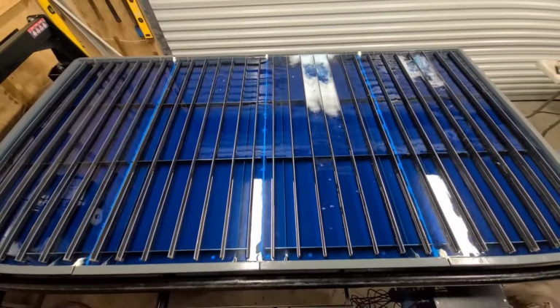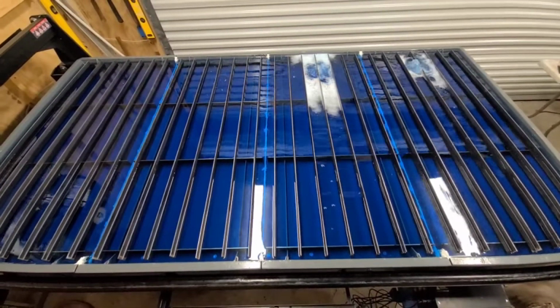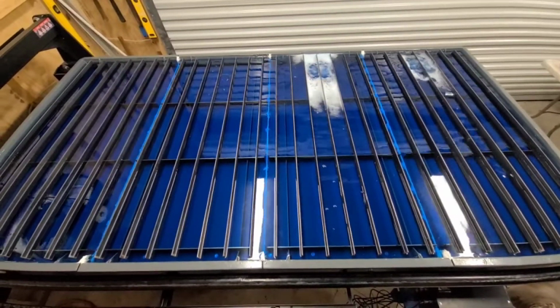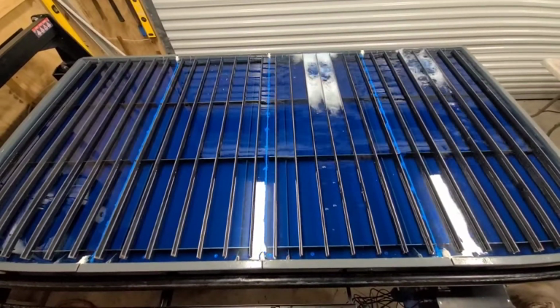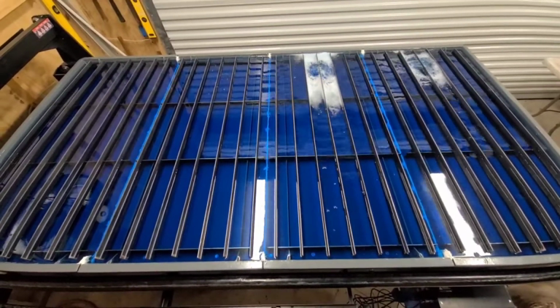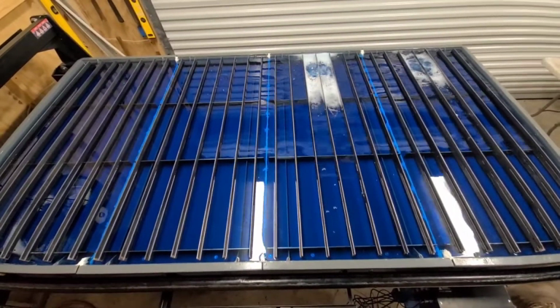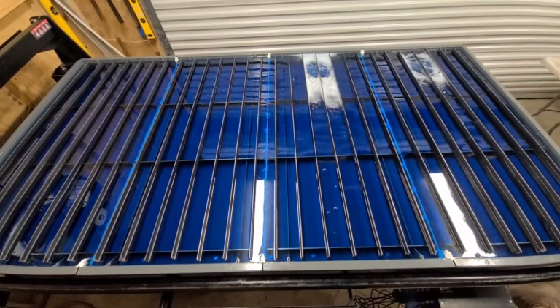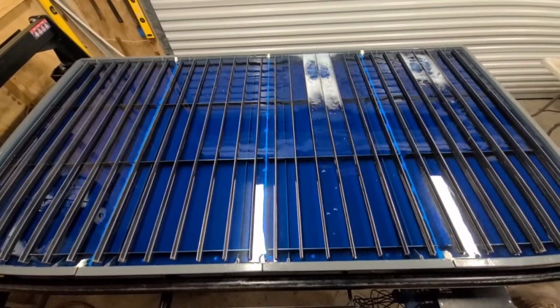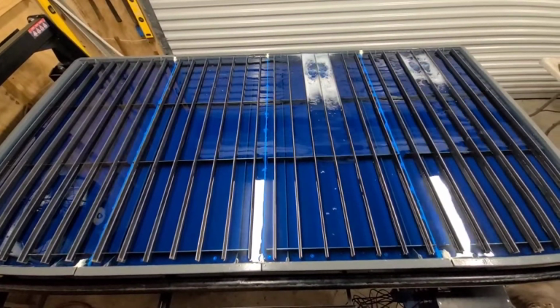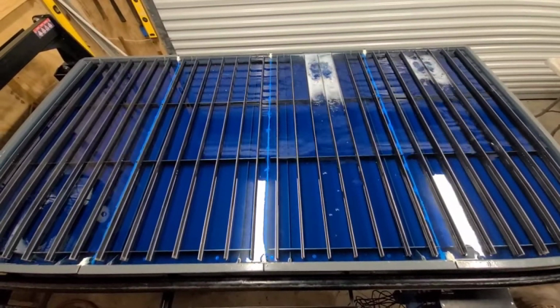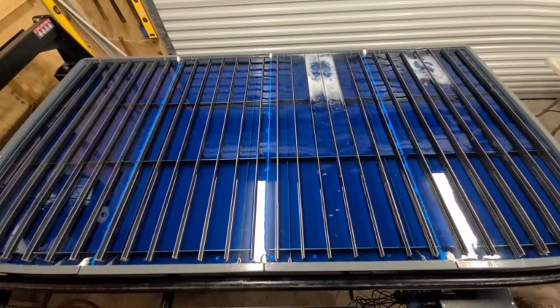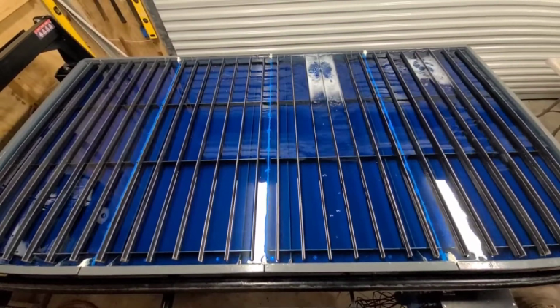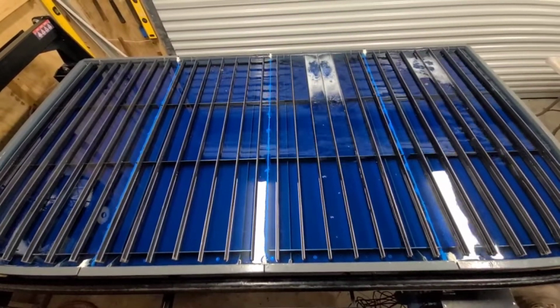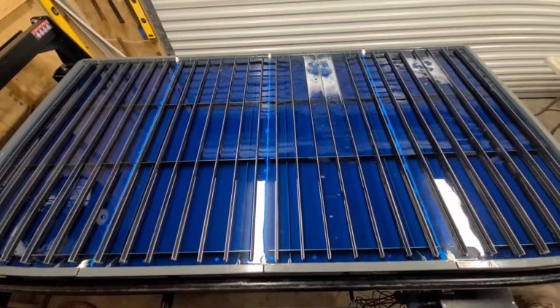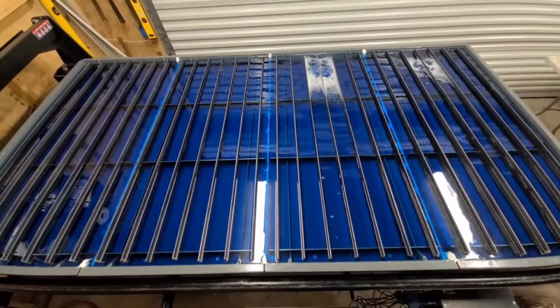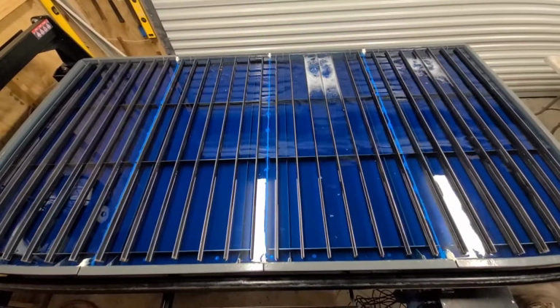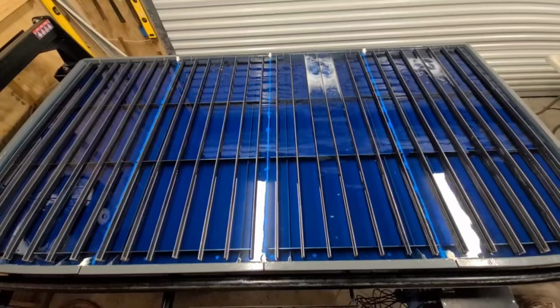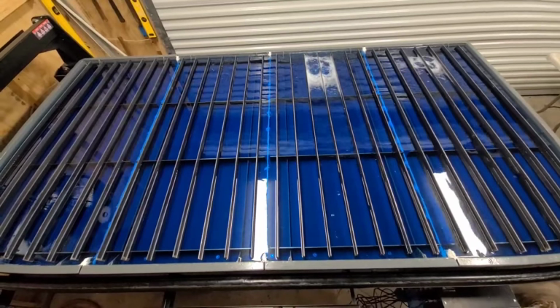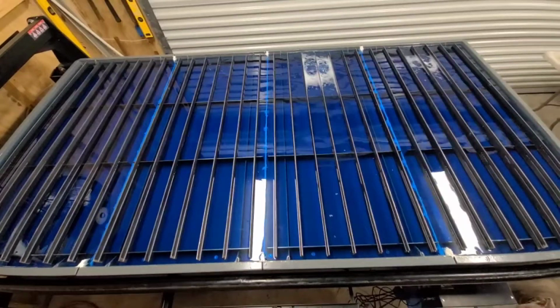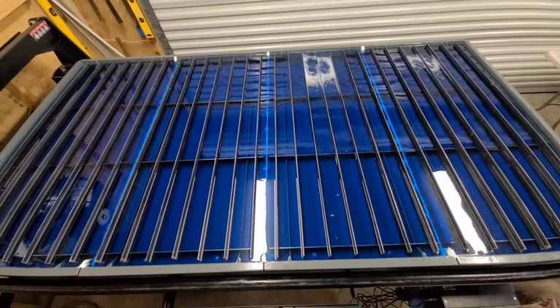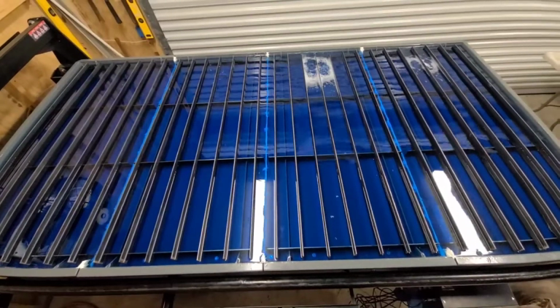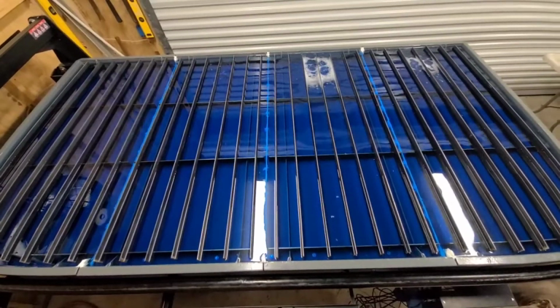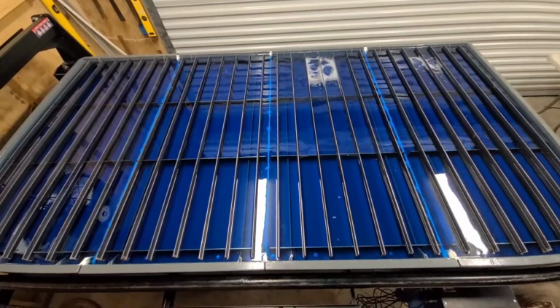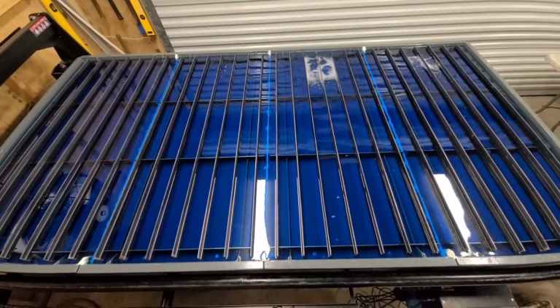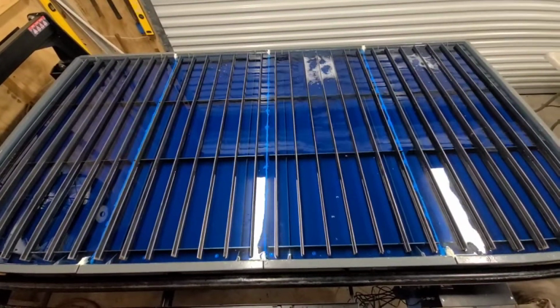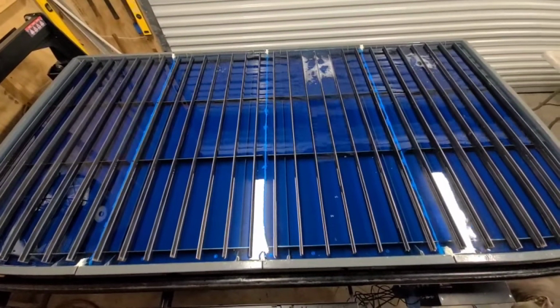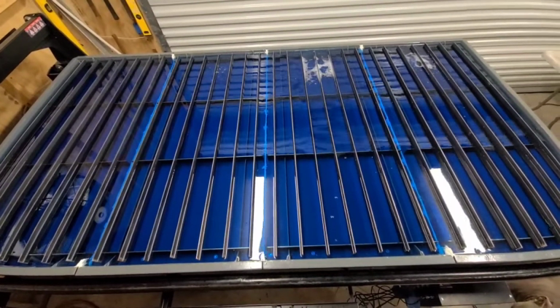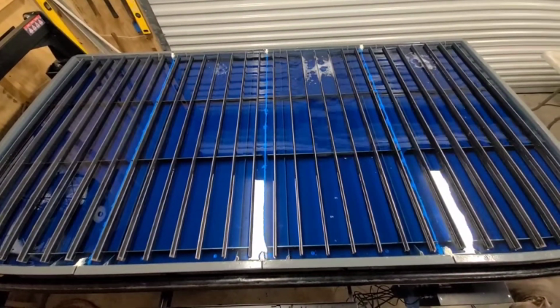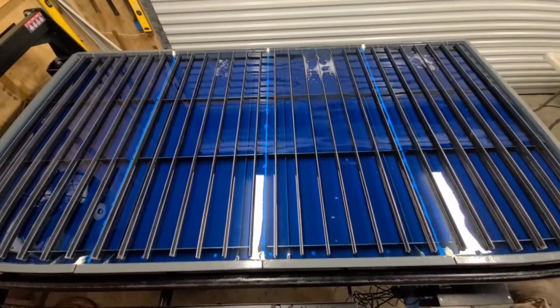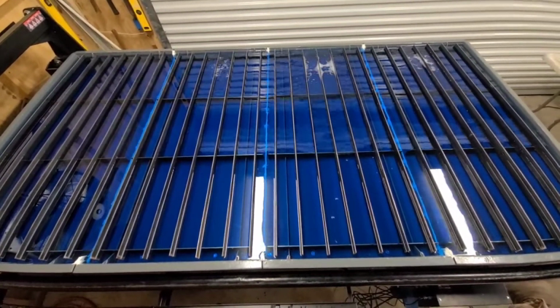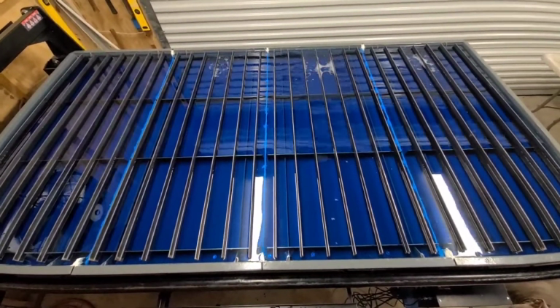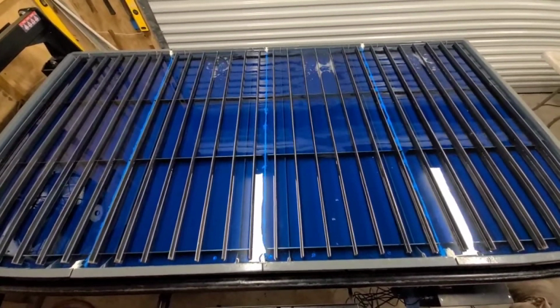Now it's time to get the plasma torch hooked up.